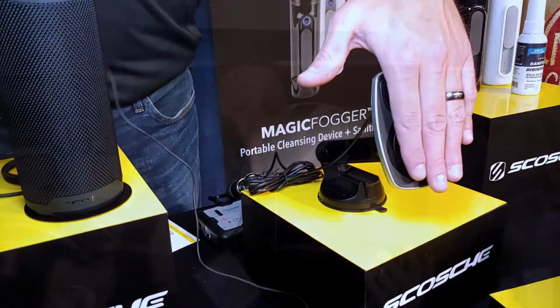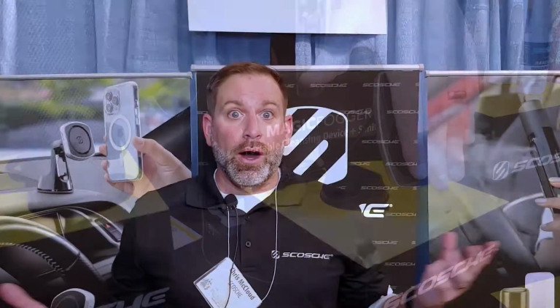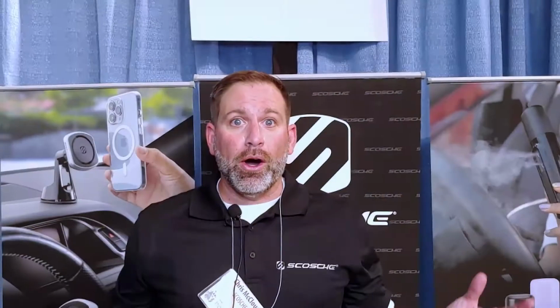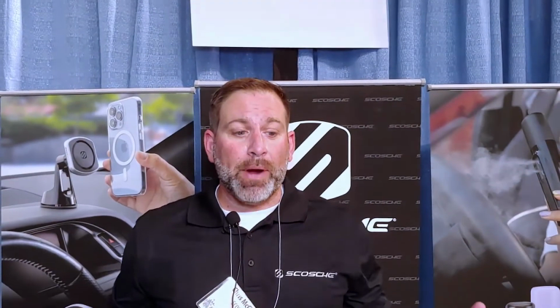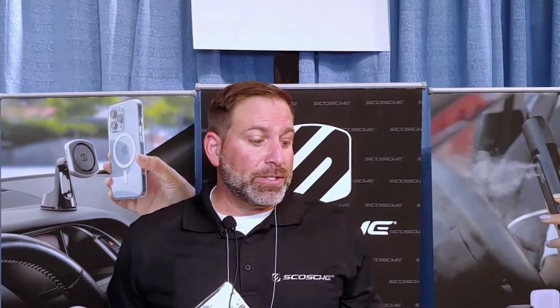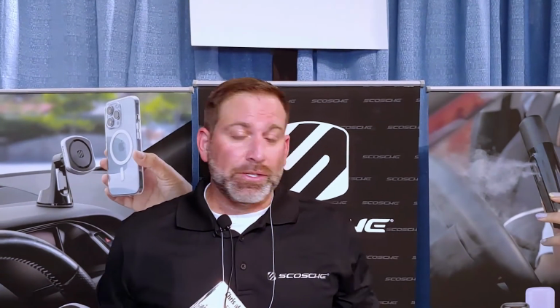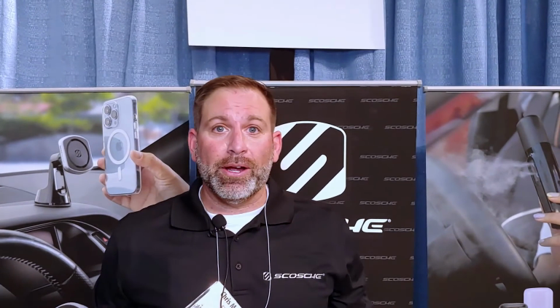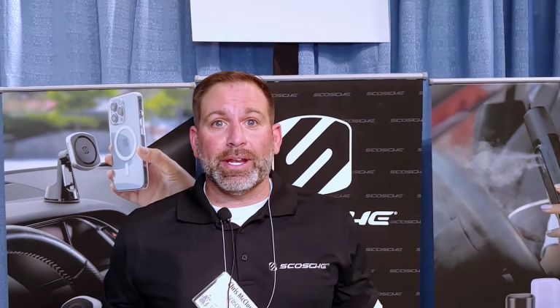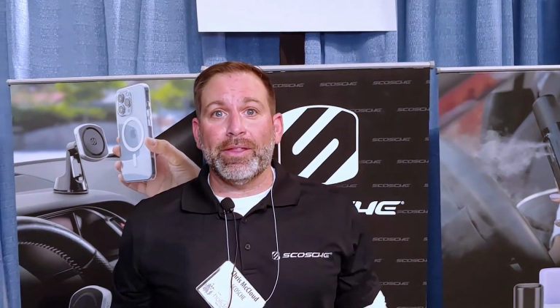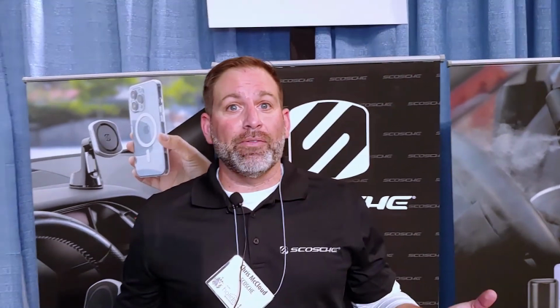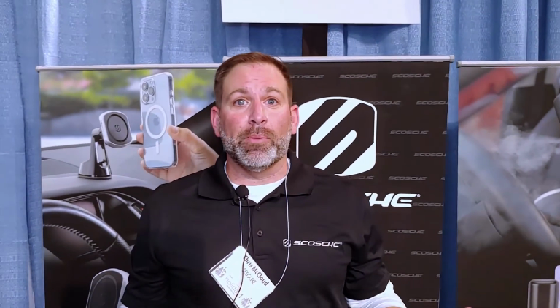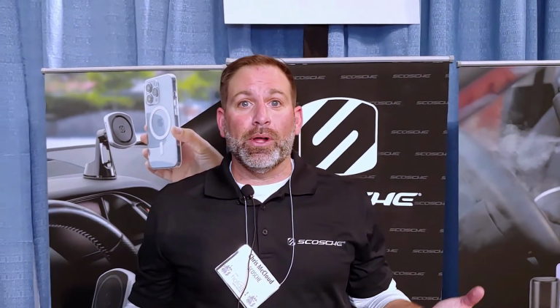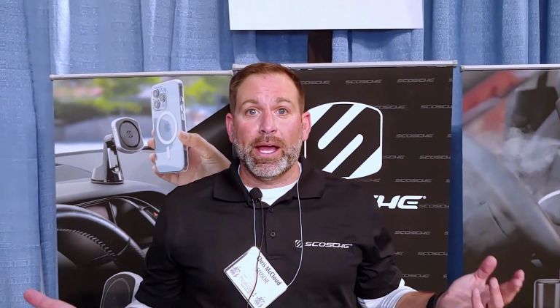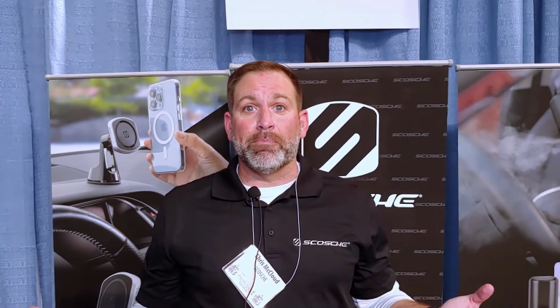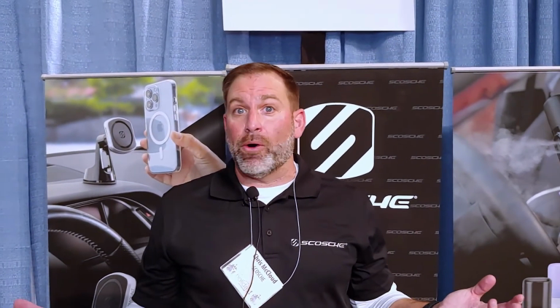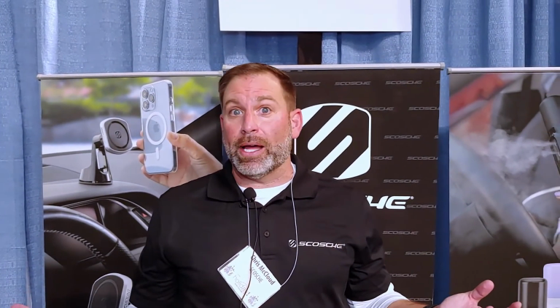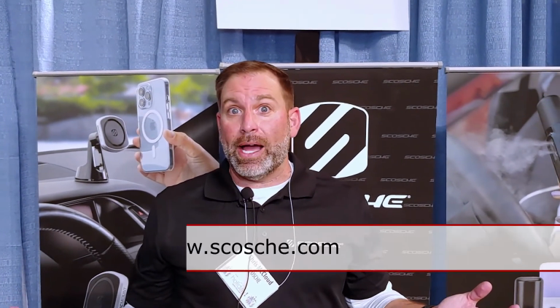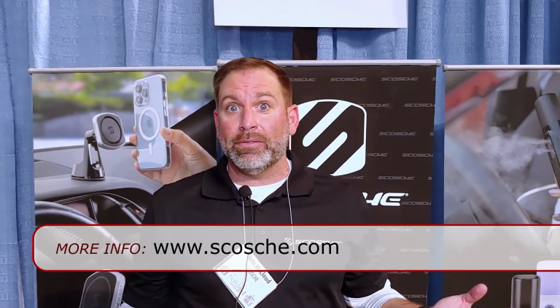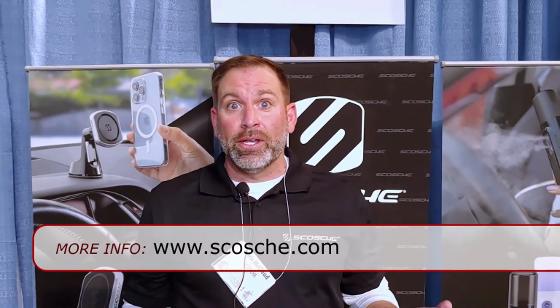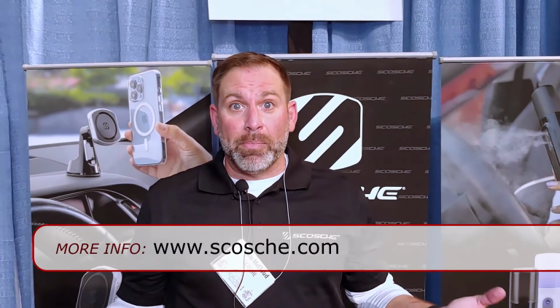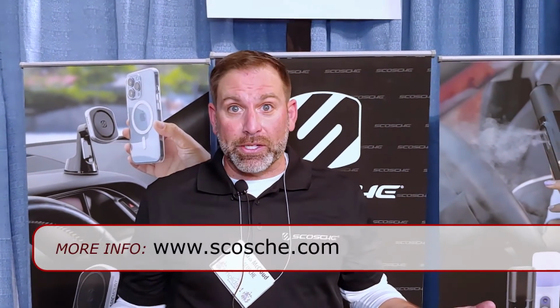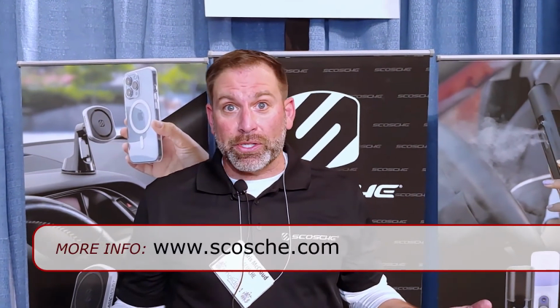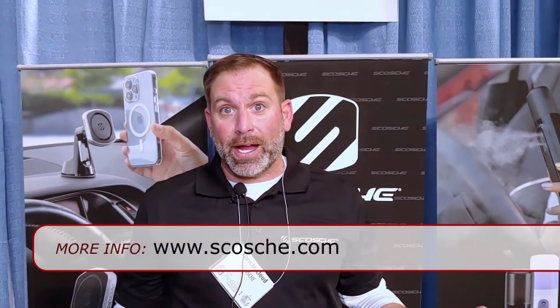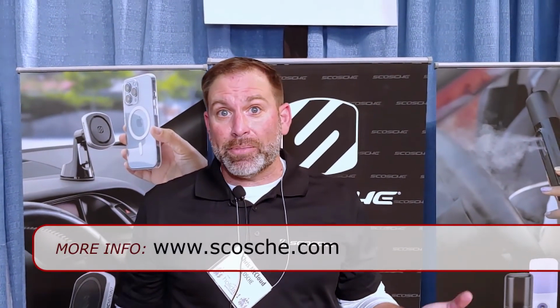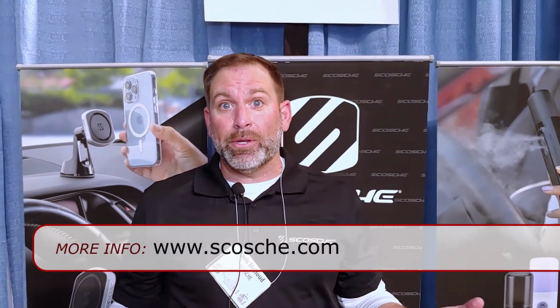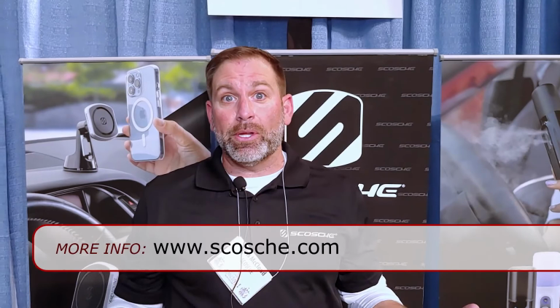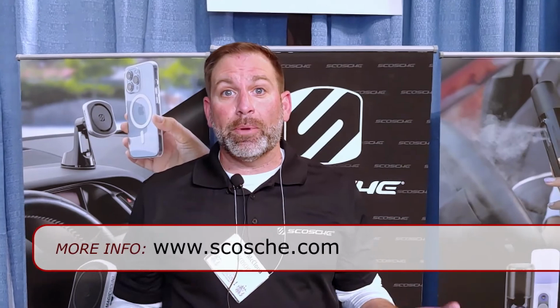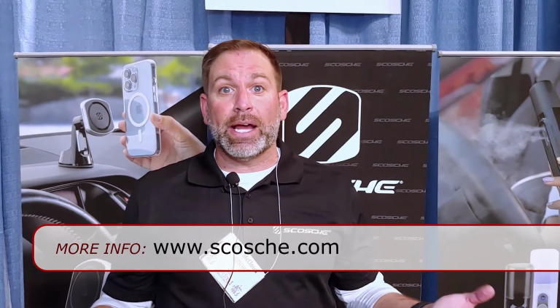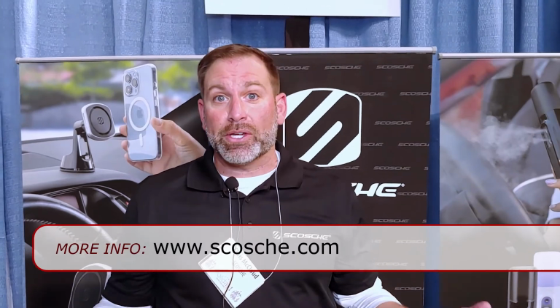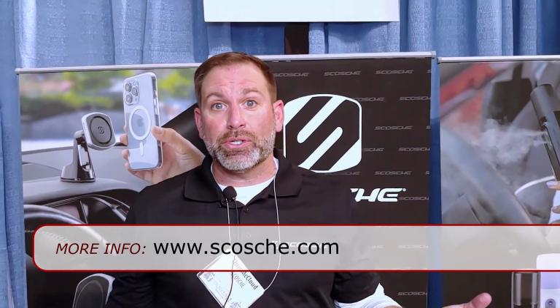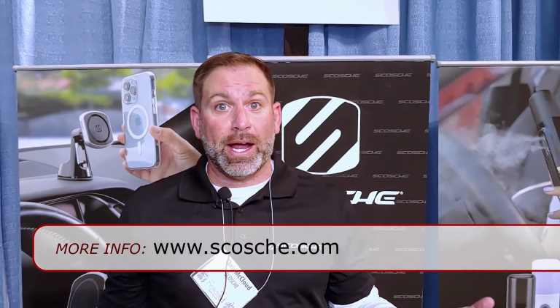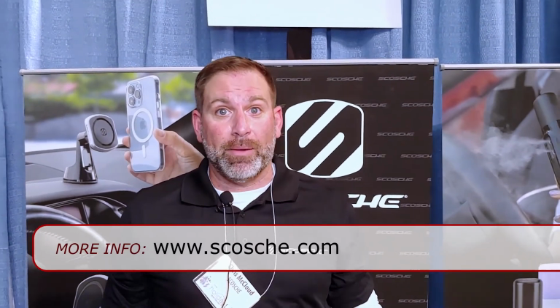All the products you saw here today are available online at scosche.com — www.scosche.com.